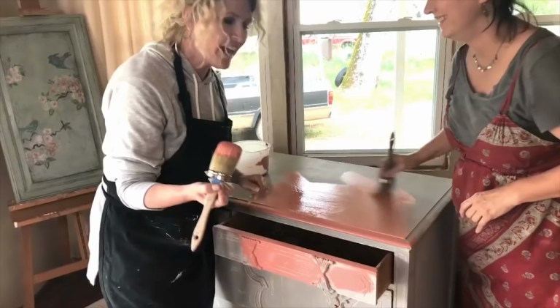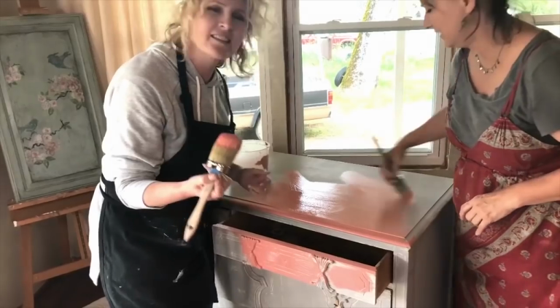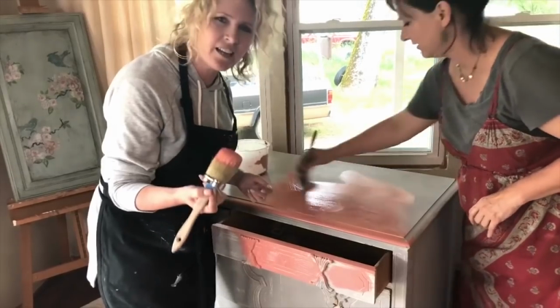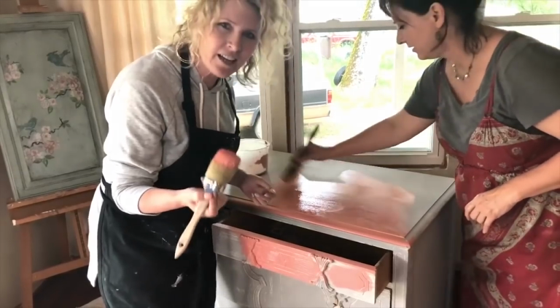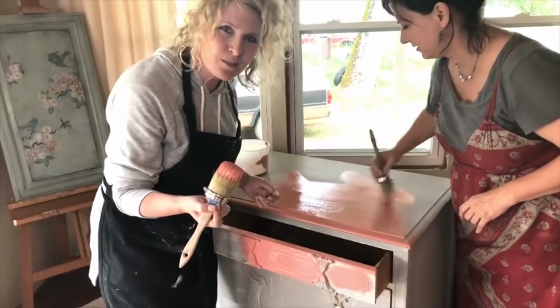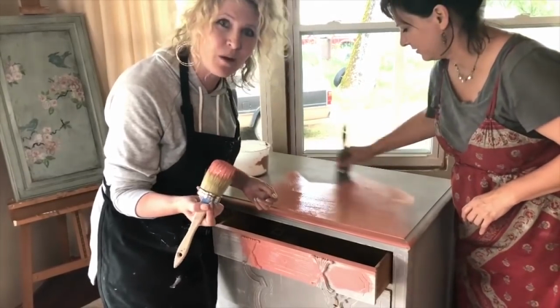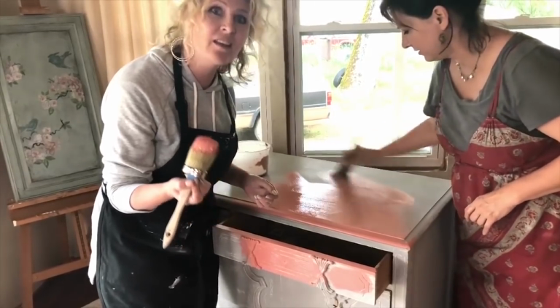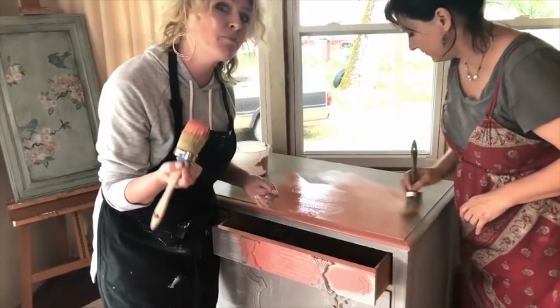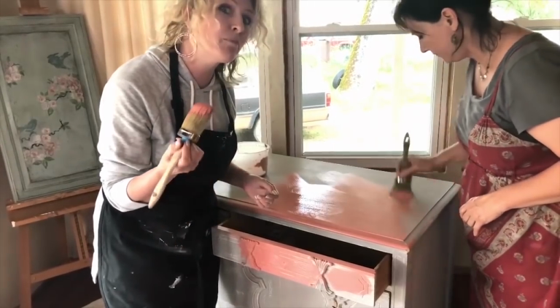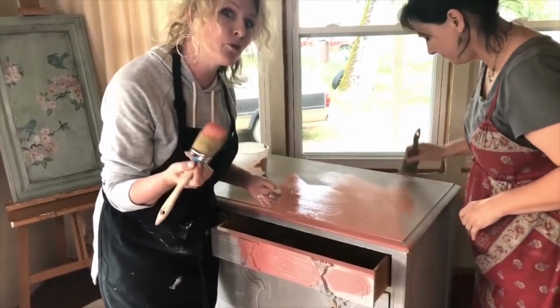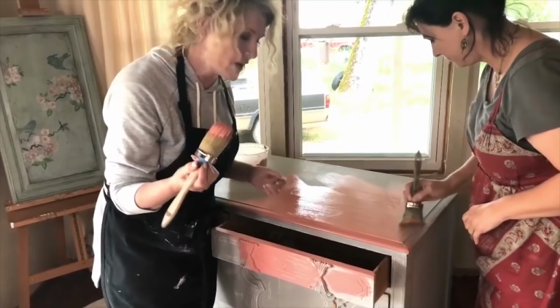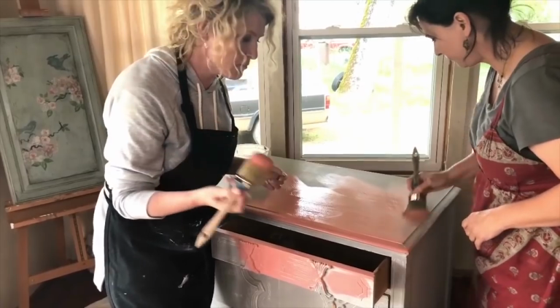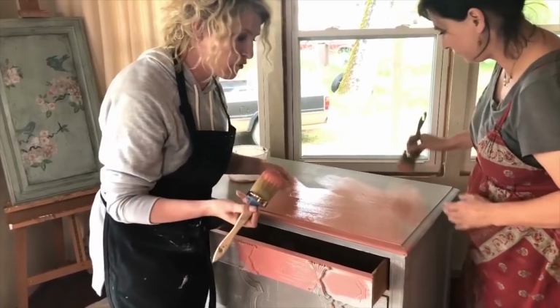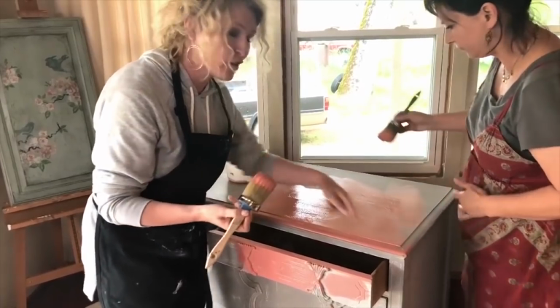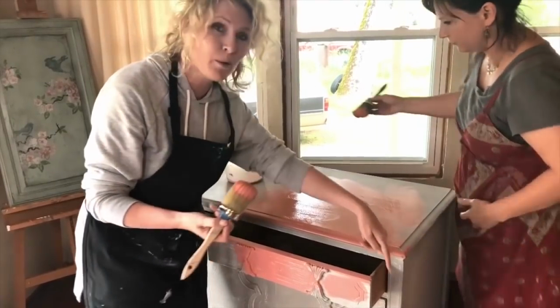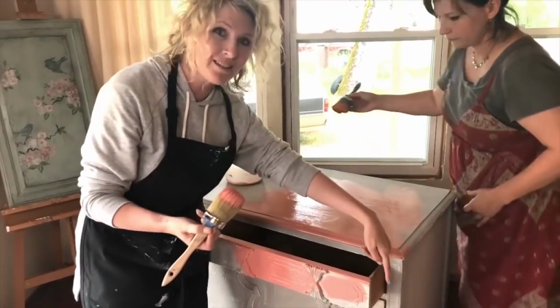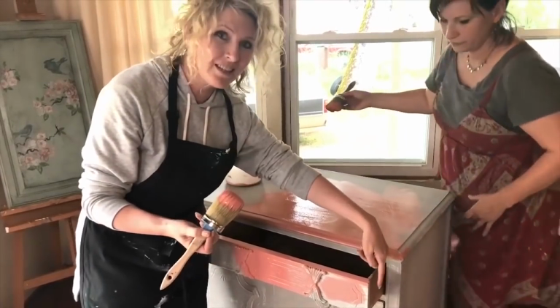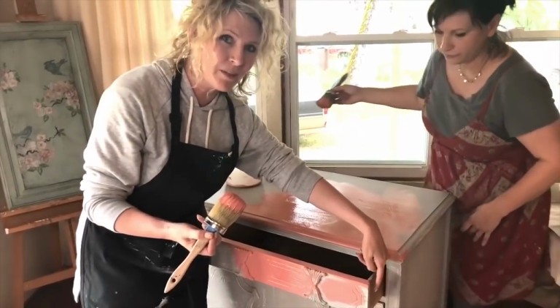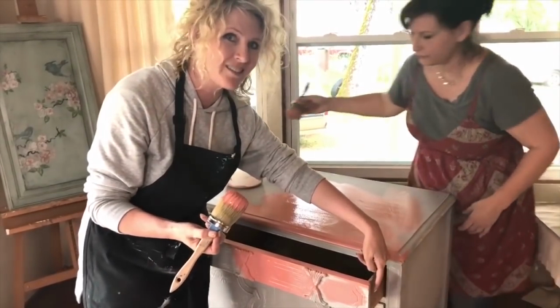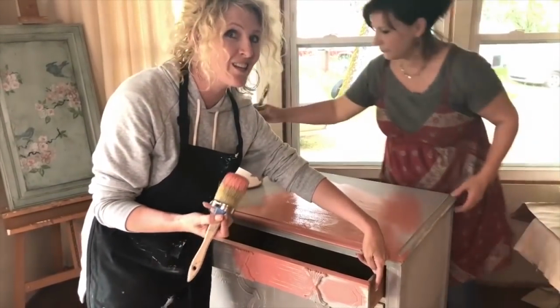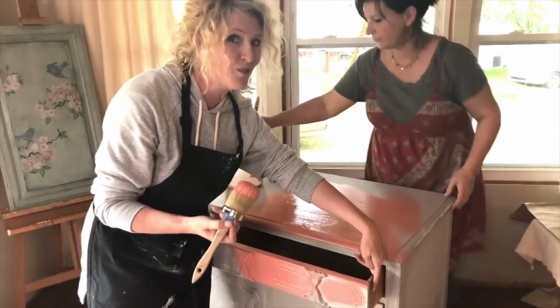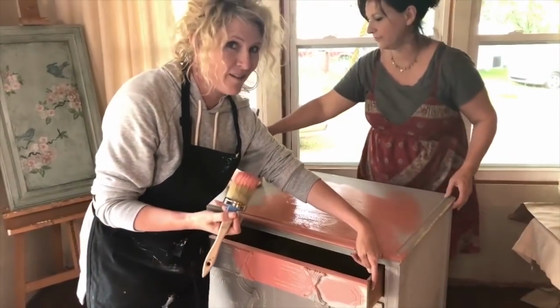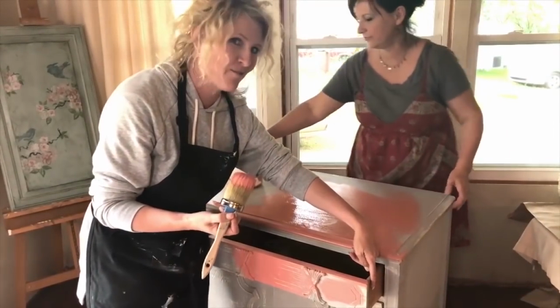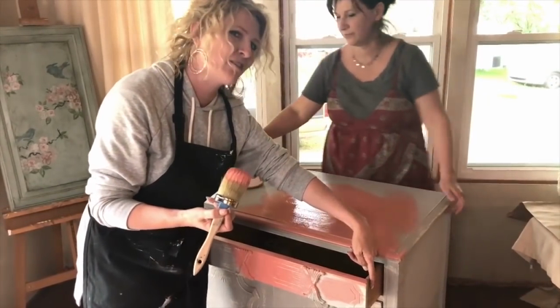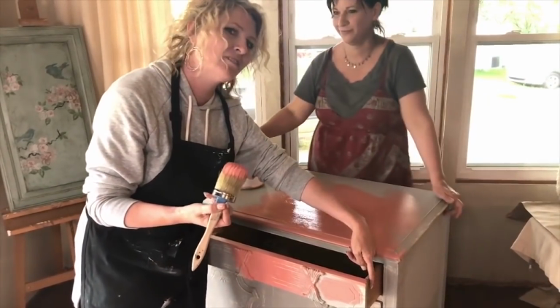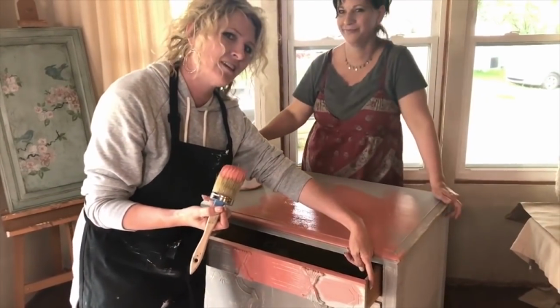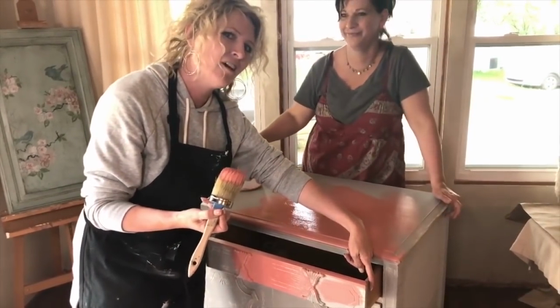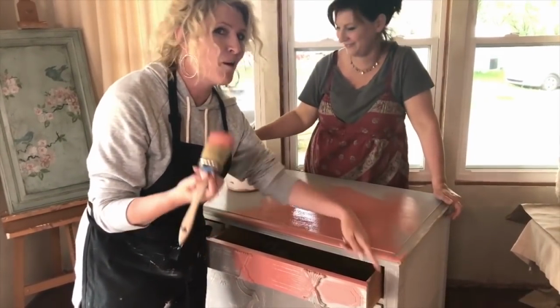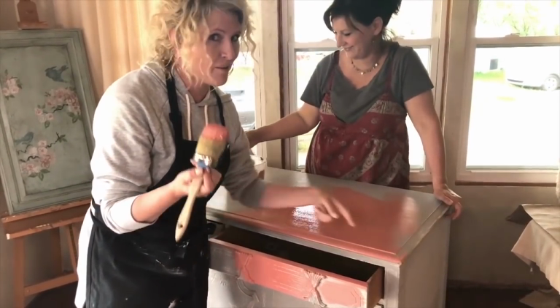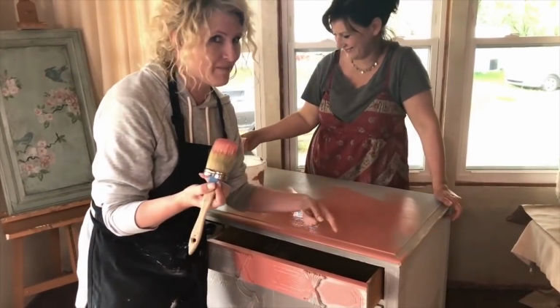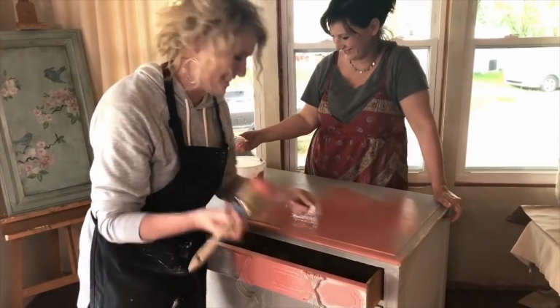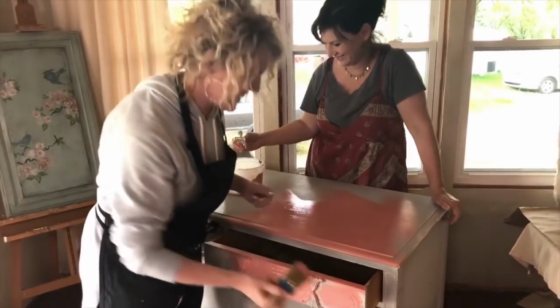I'm going for texture here. It's kind of nice when the people who painted before you were messy because then you don't have to feel guilty about being messy.